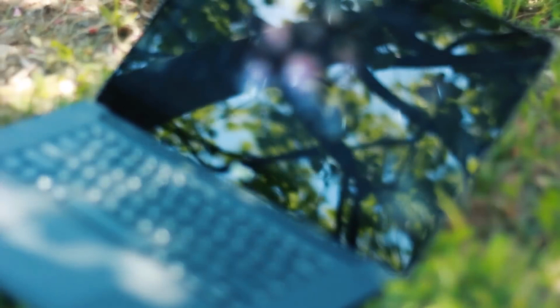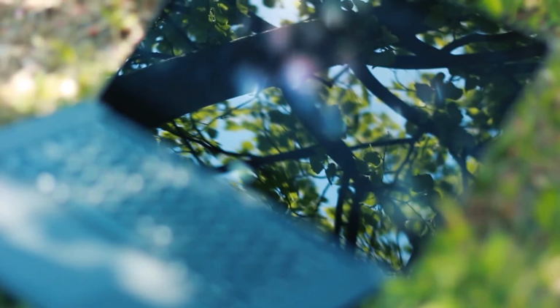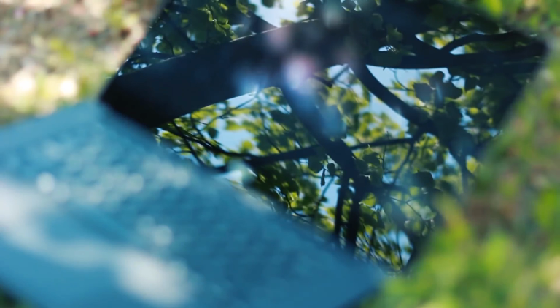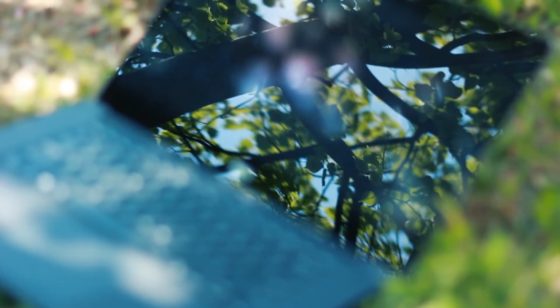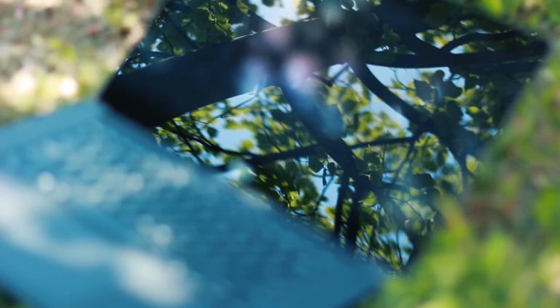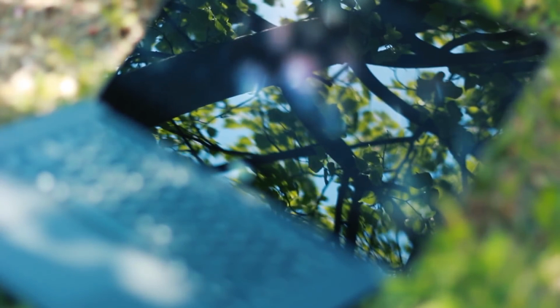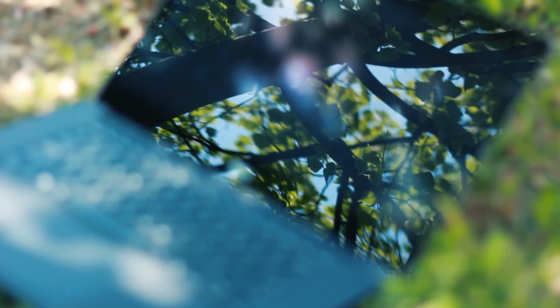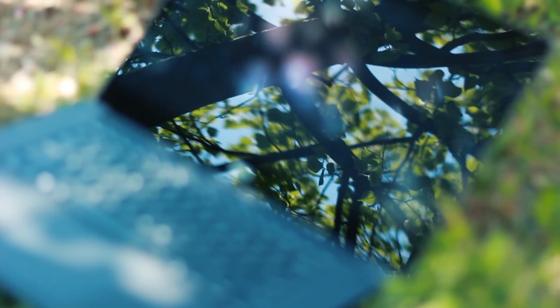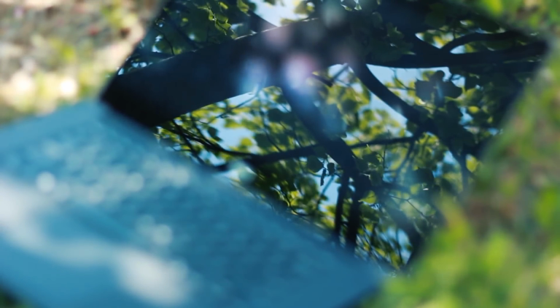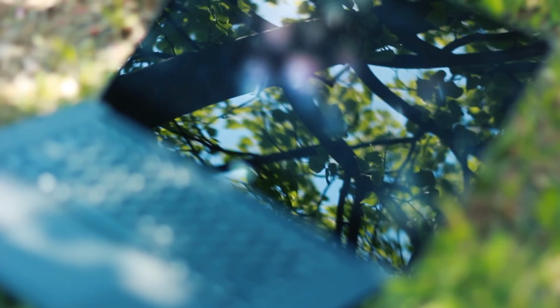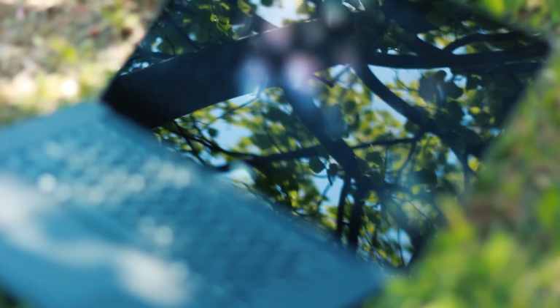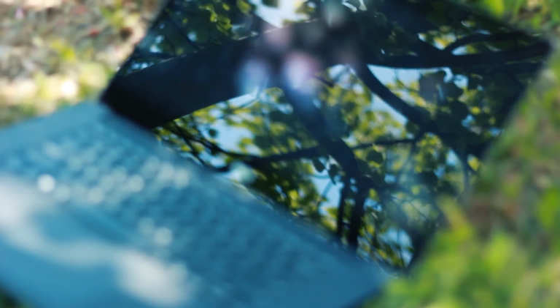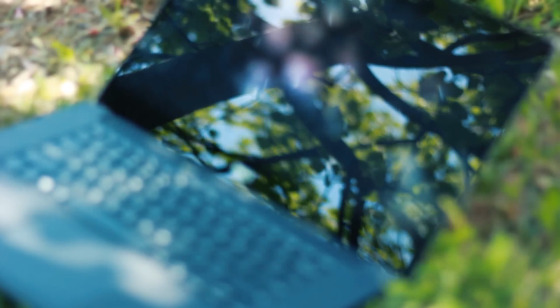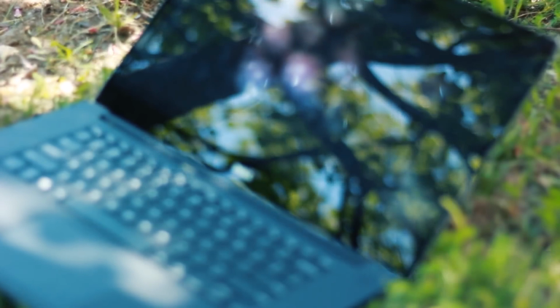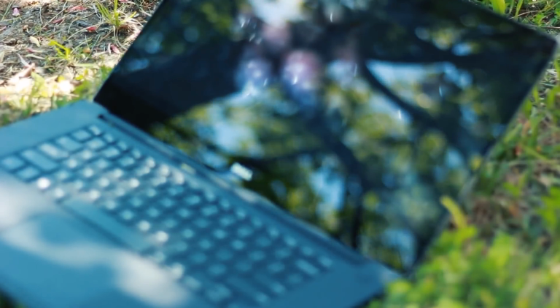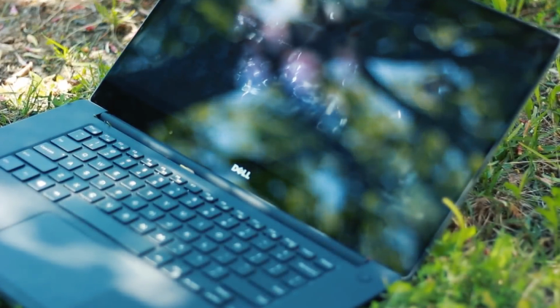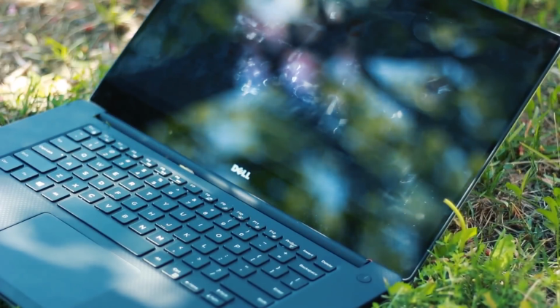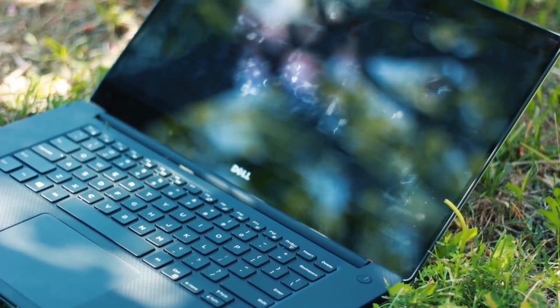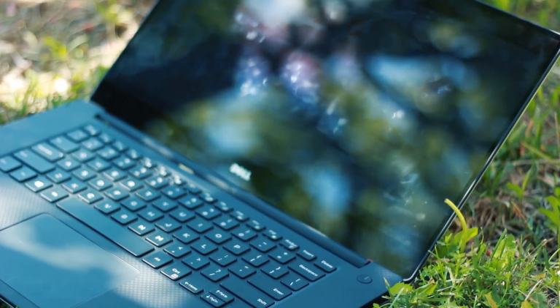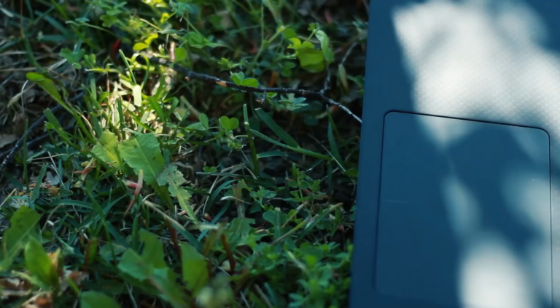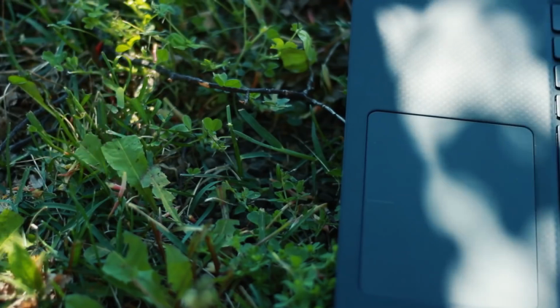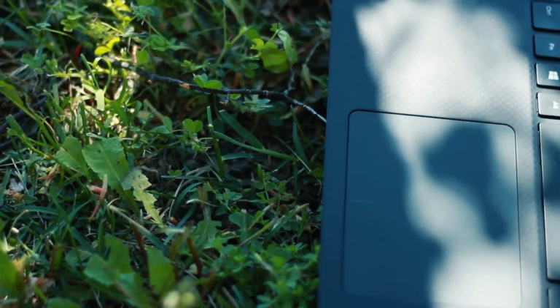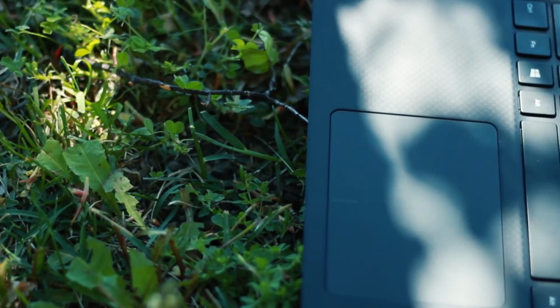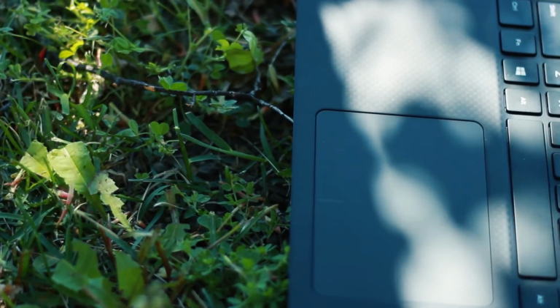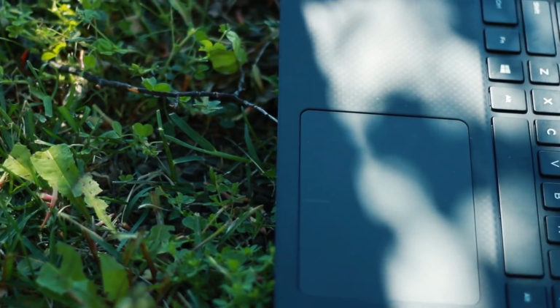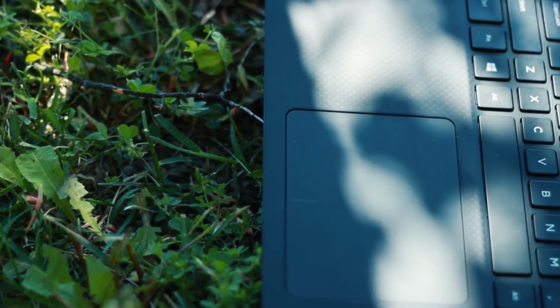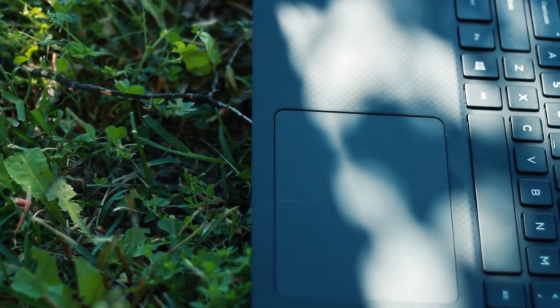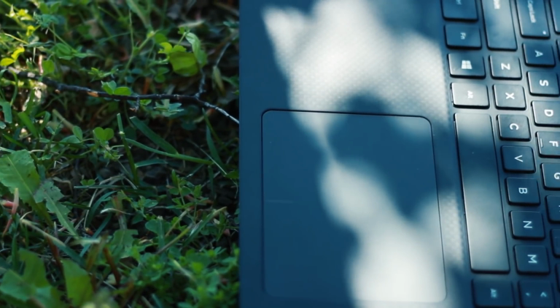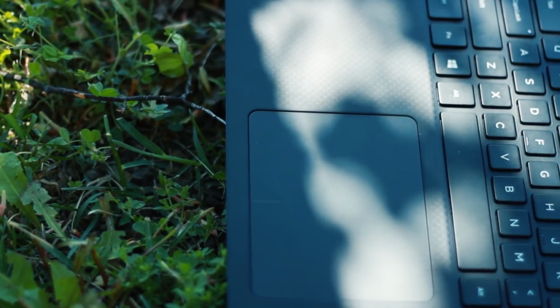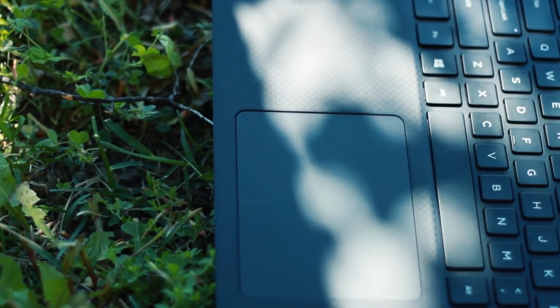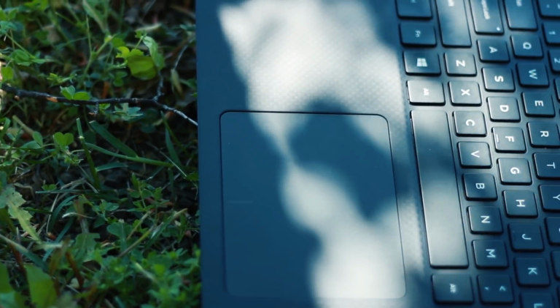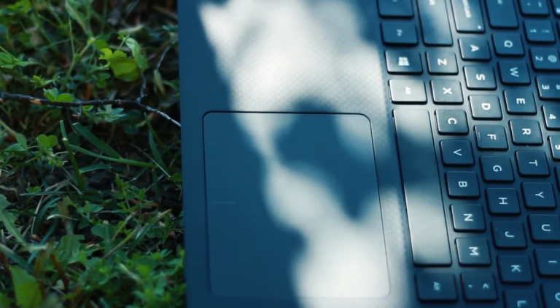Now let's go ahead and get a key from their website and start installing Windows 10 Pro on my Dell XPS 15.